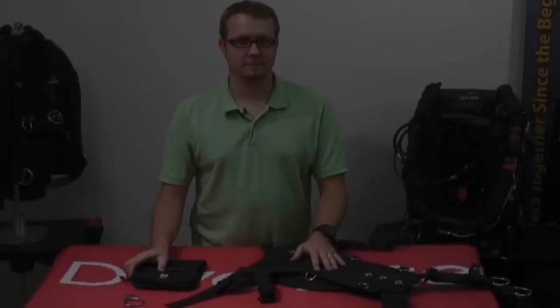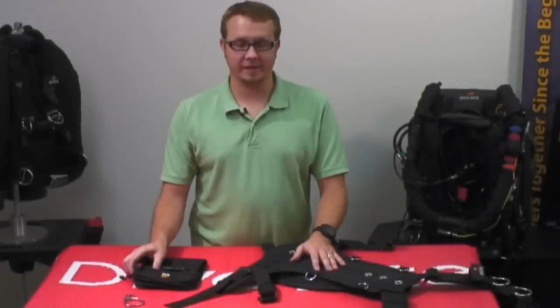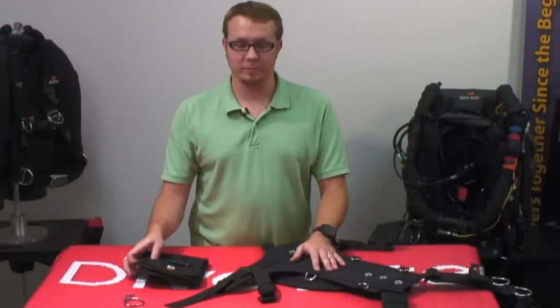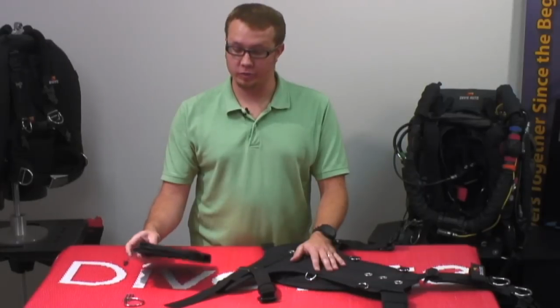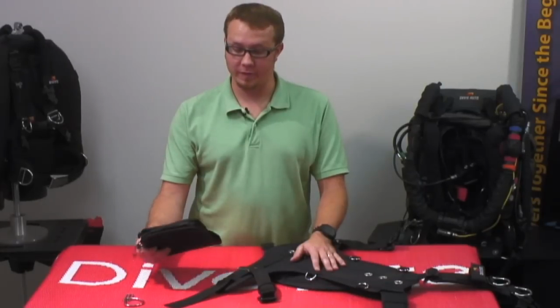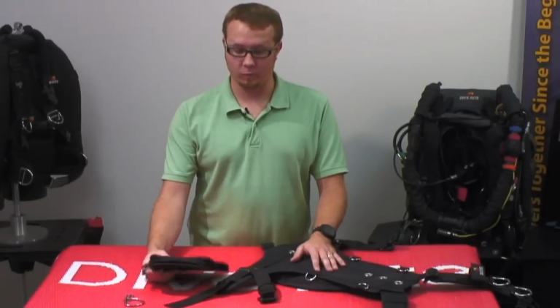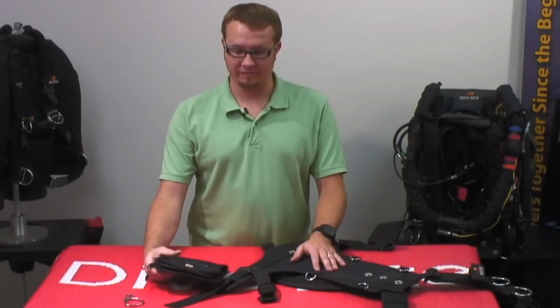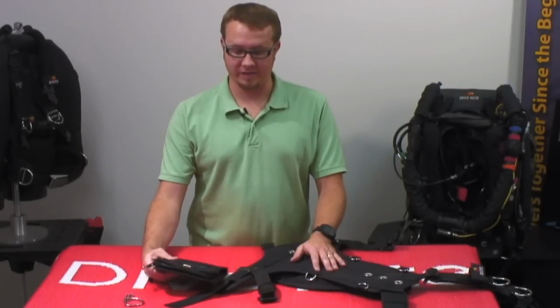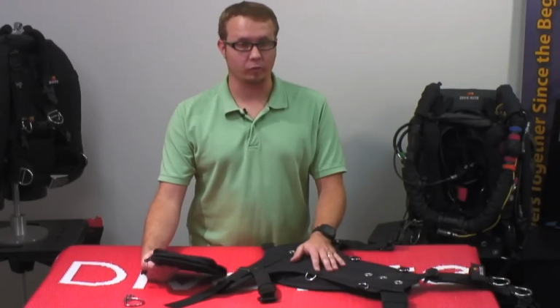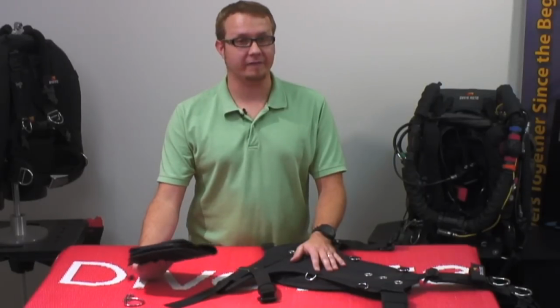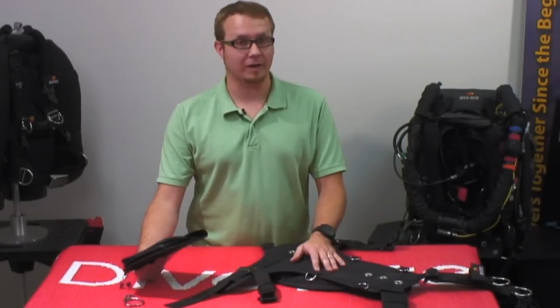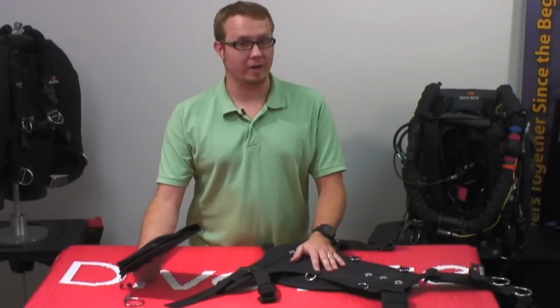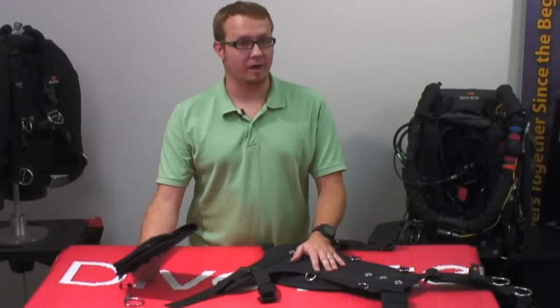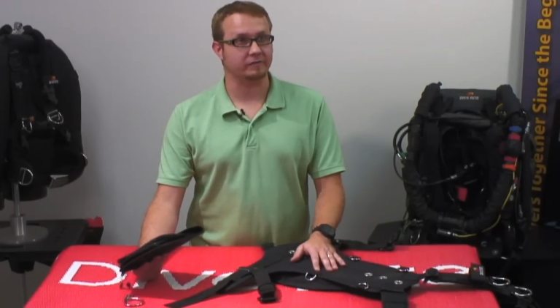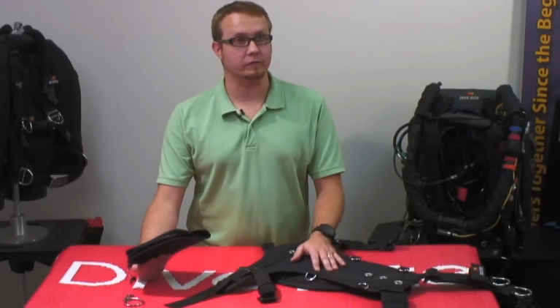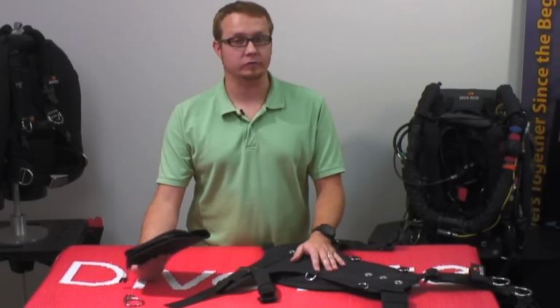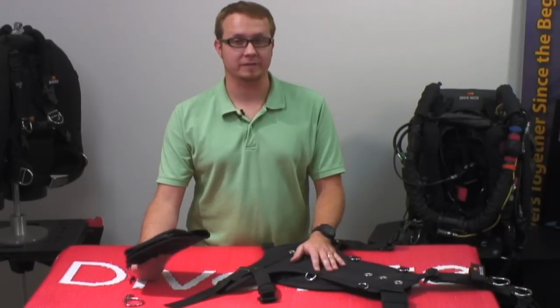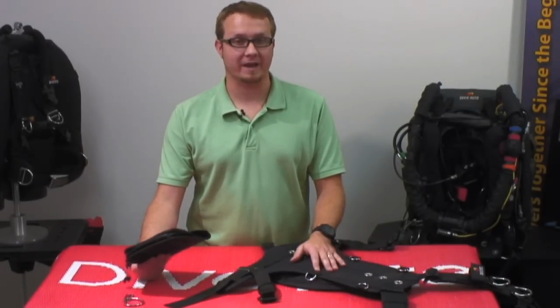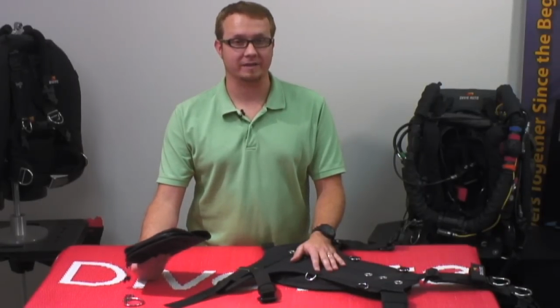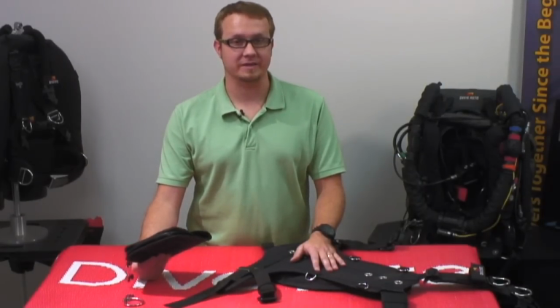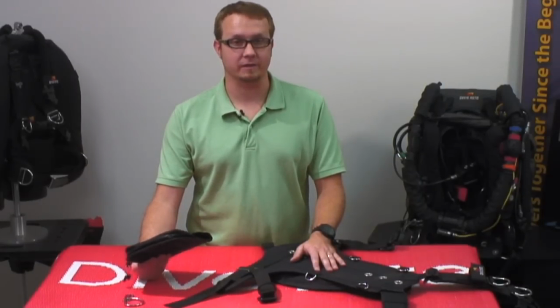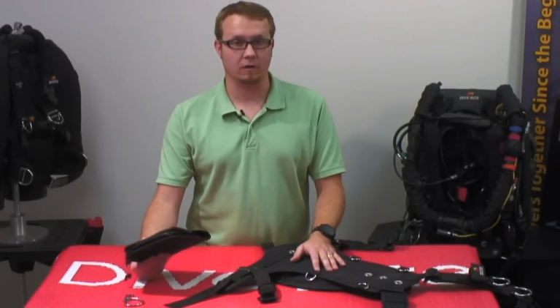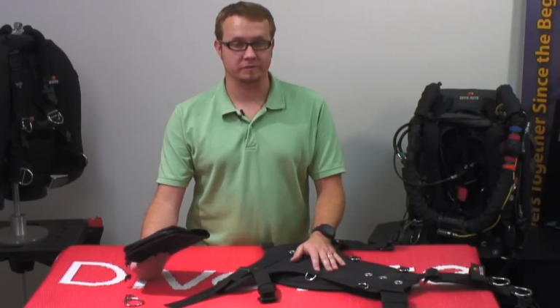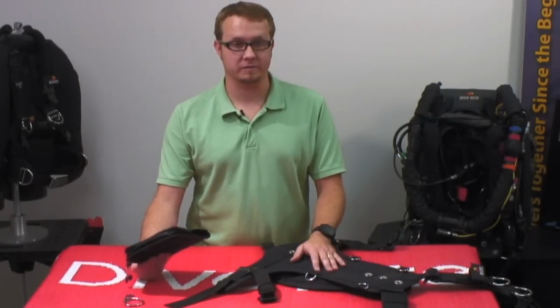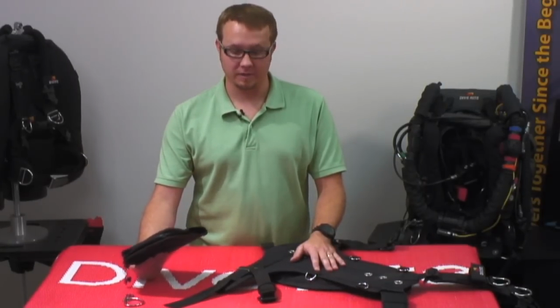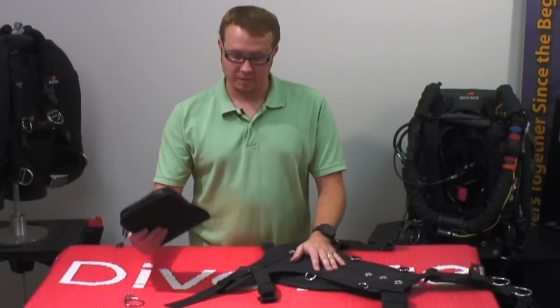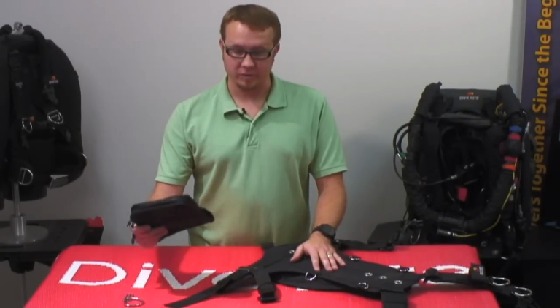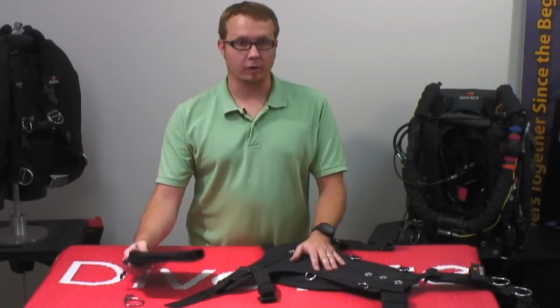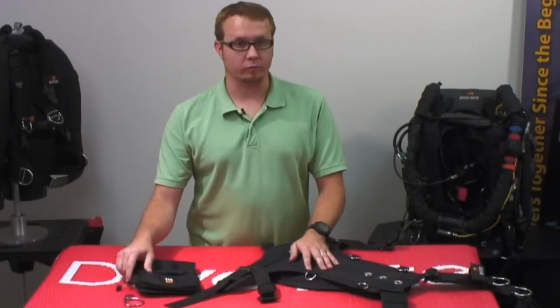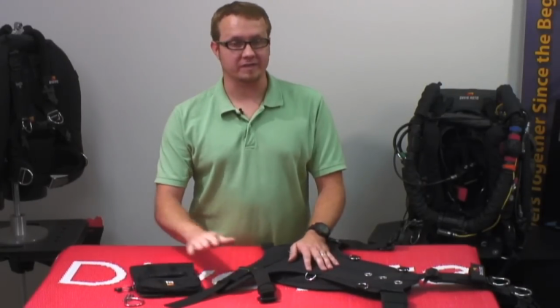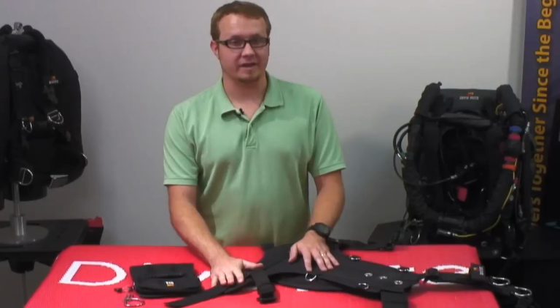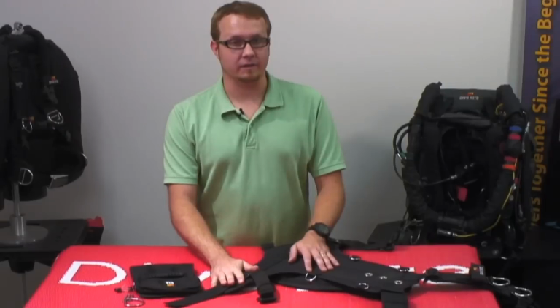Today I'm going to show you how to weave the gravity drop weight pockets onto the TransPak XT harness. We're going to start with the right side here.